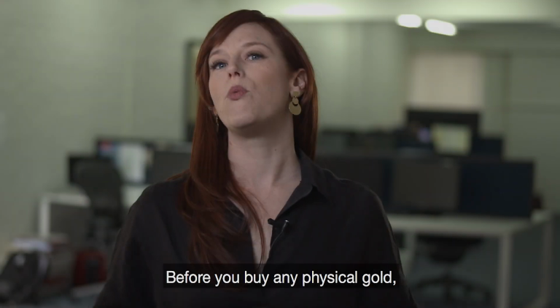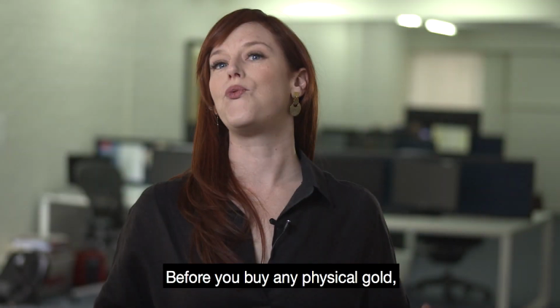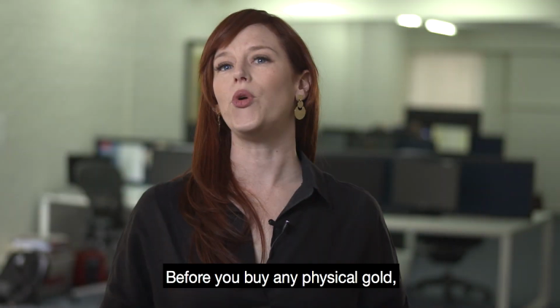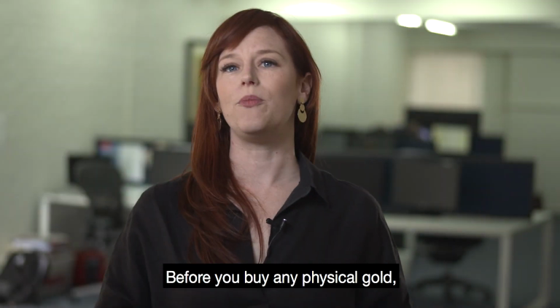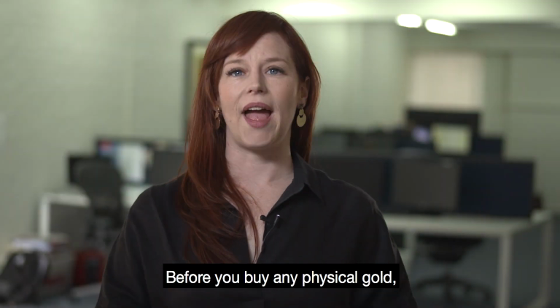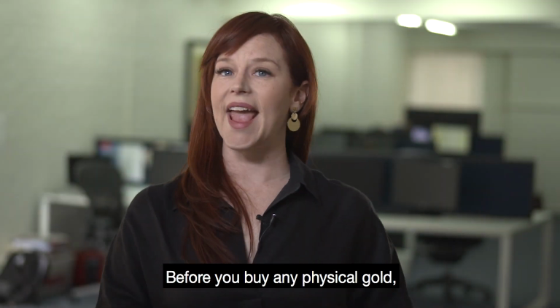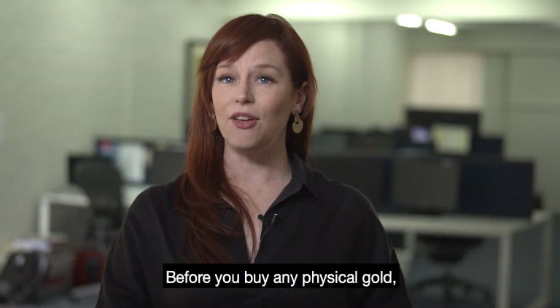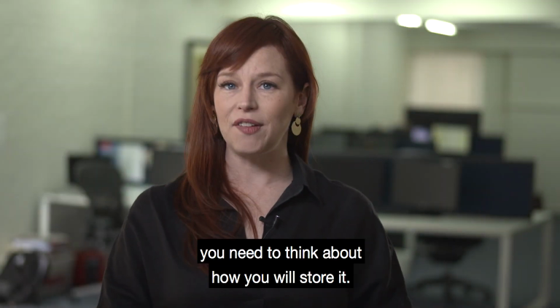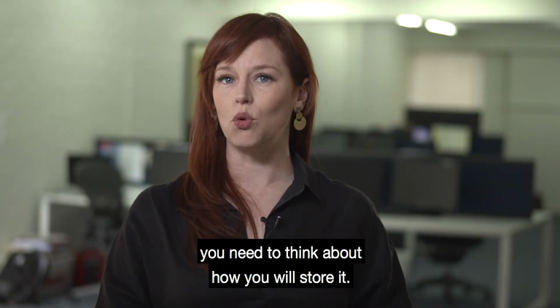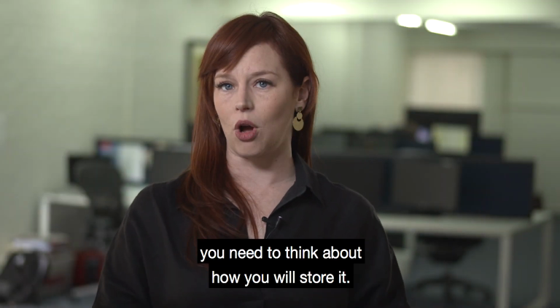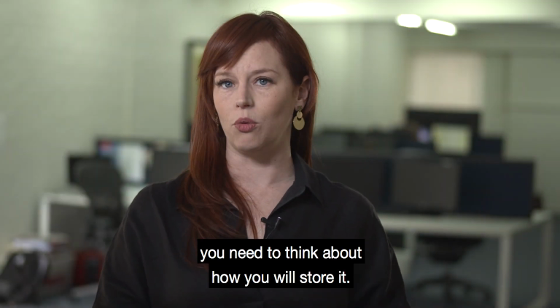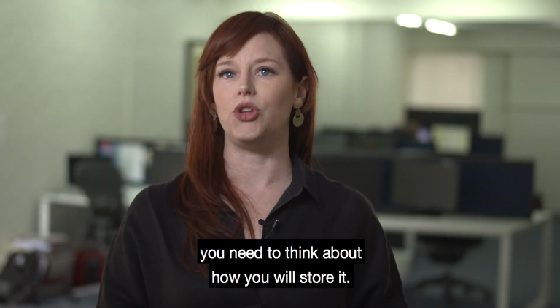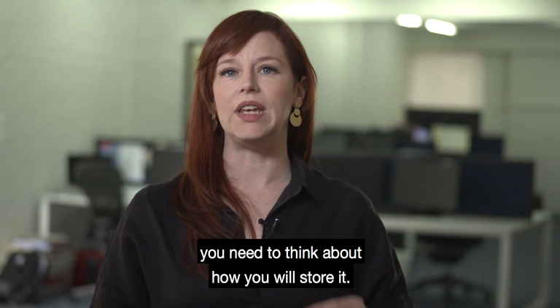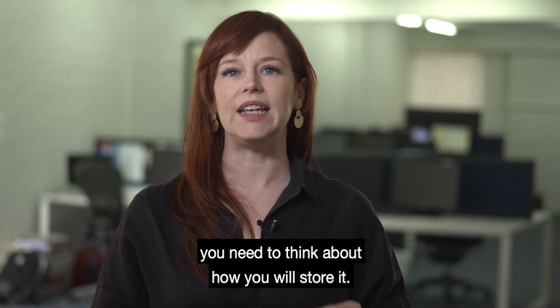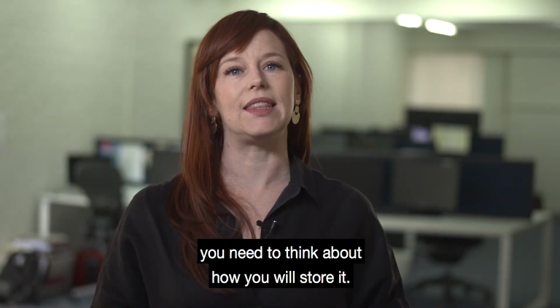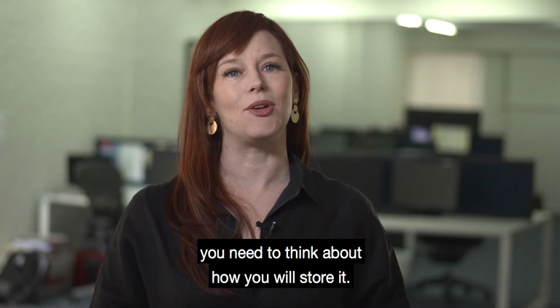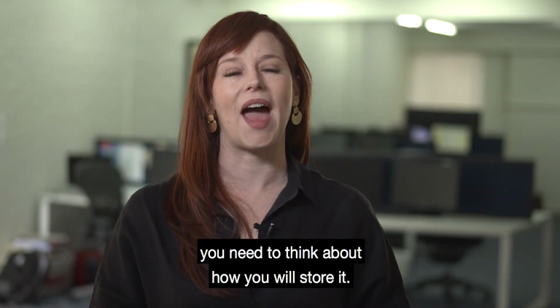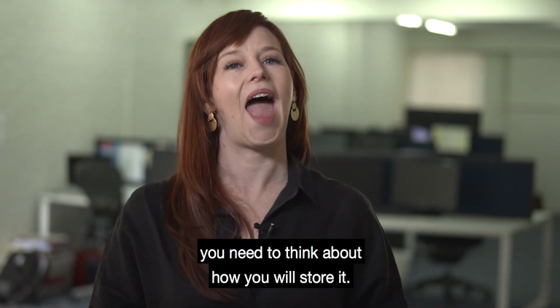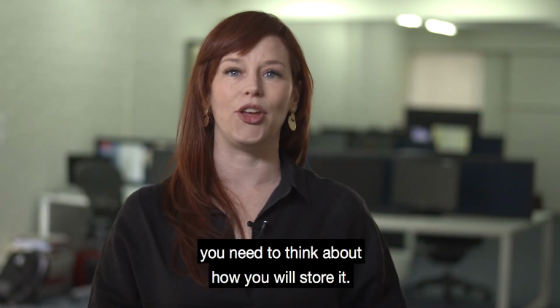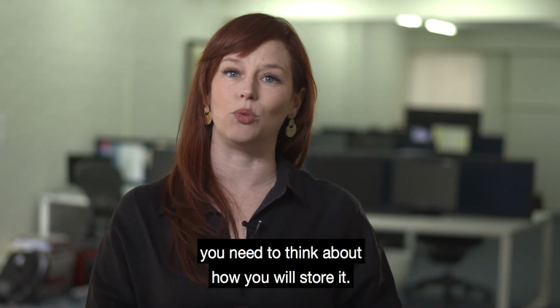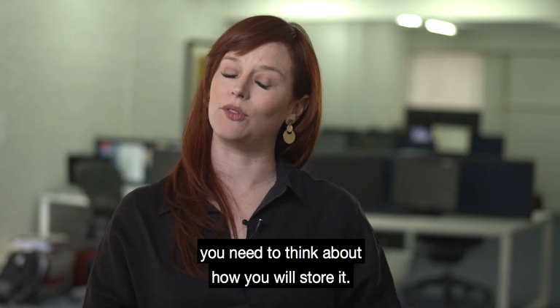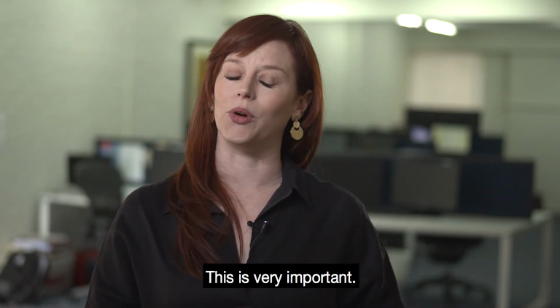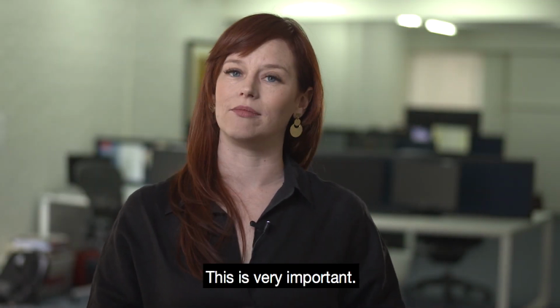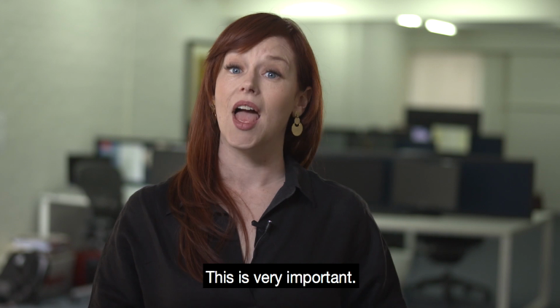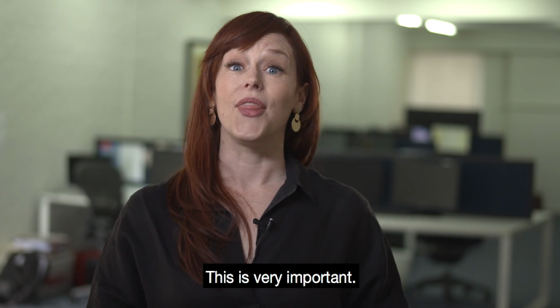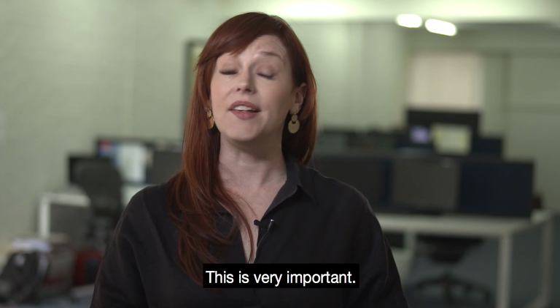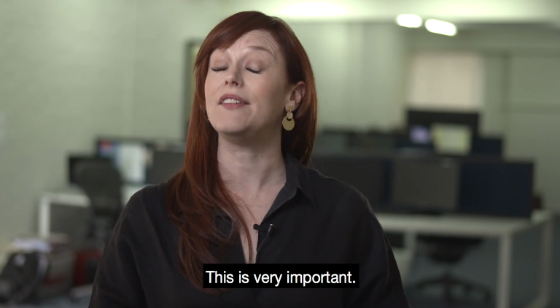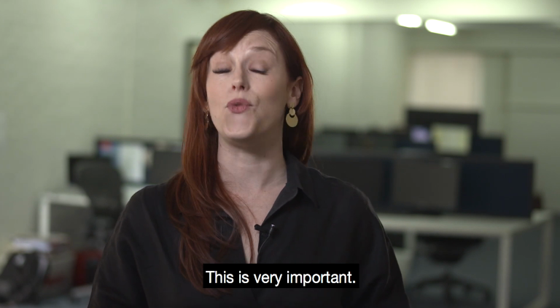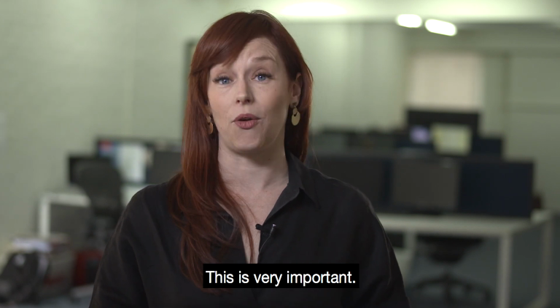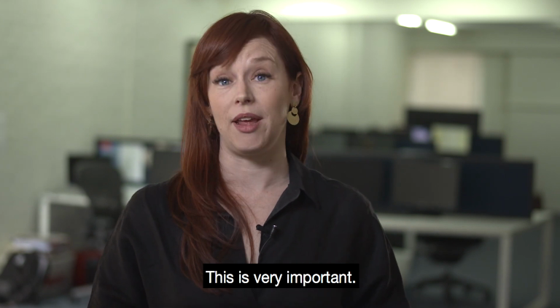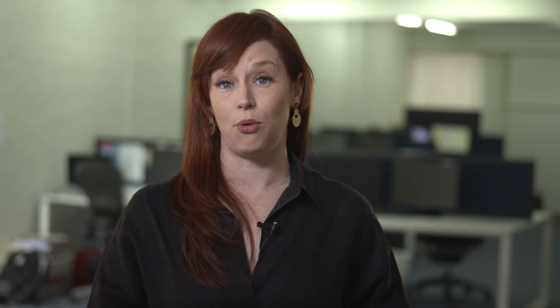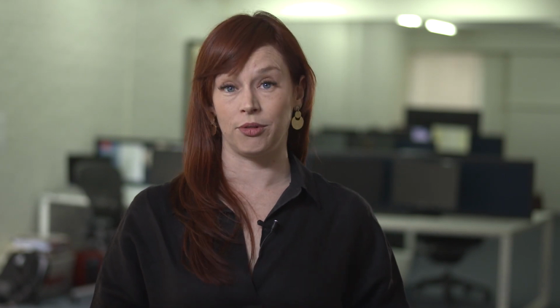Before you buy any physical gold, you need to think about how you will store it. This is very important.